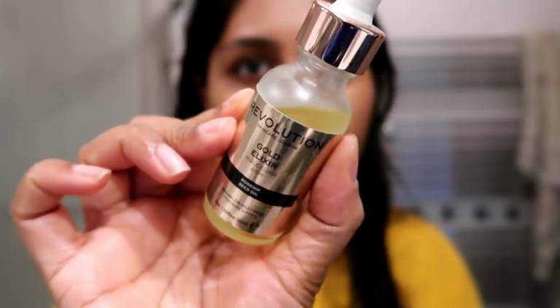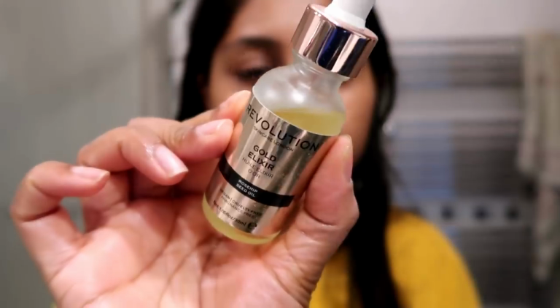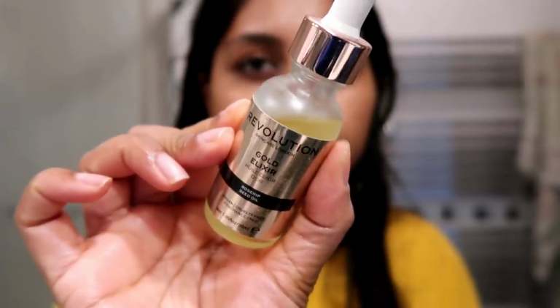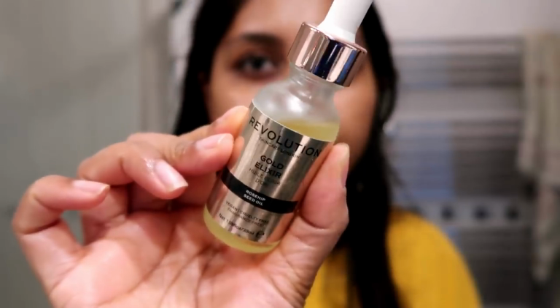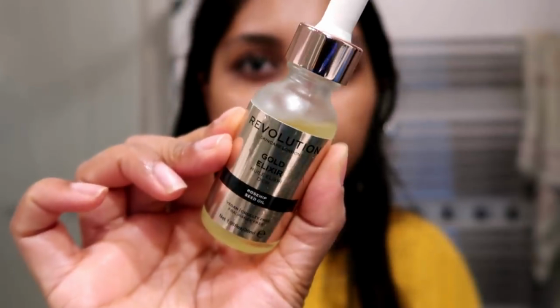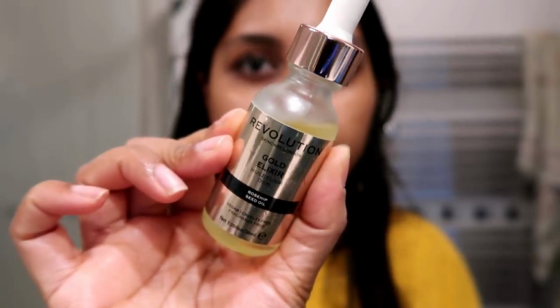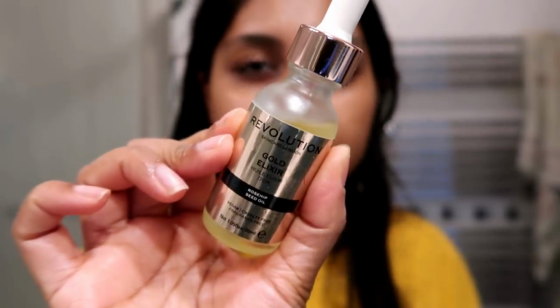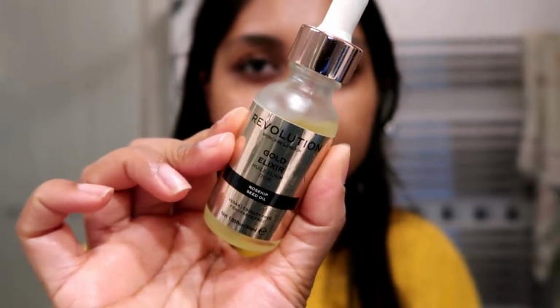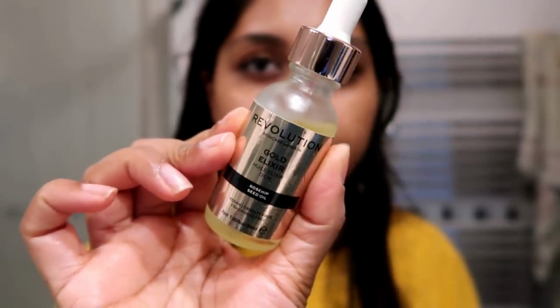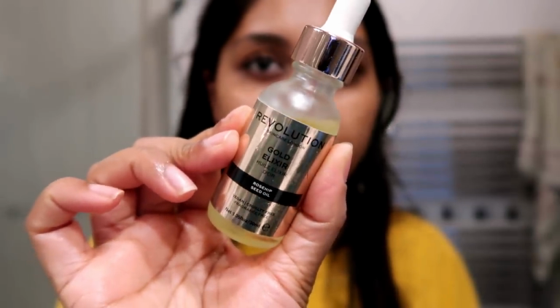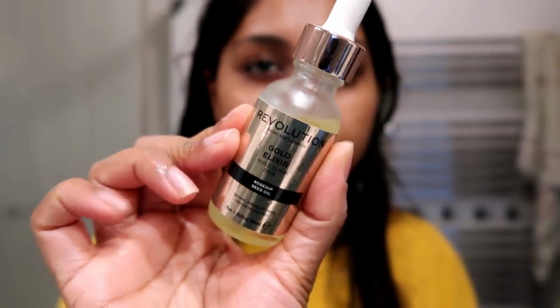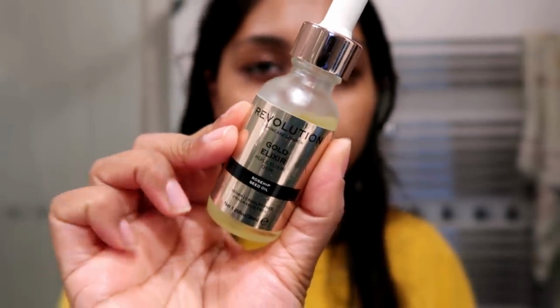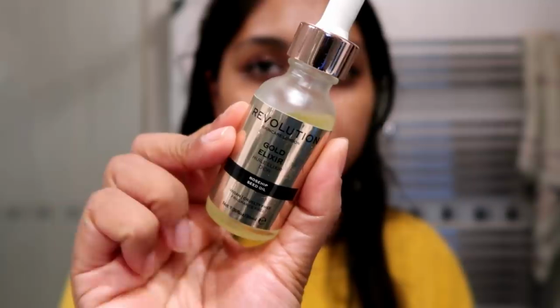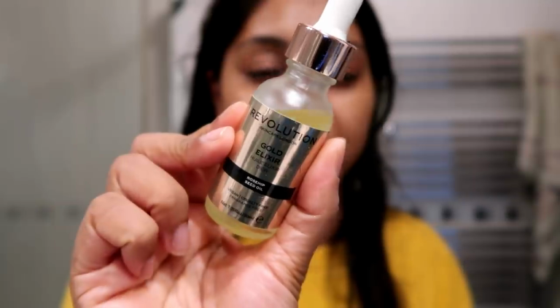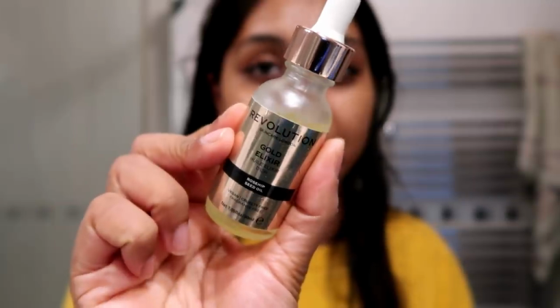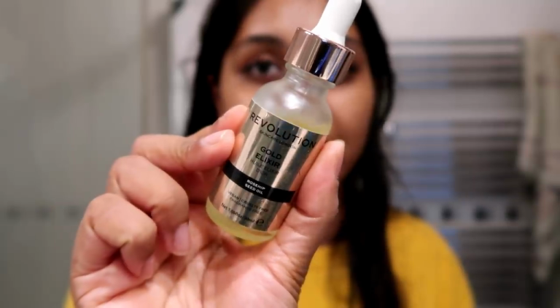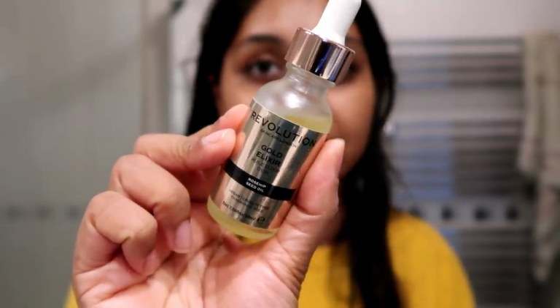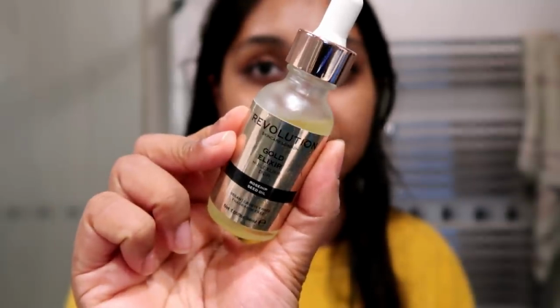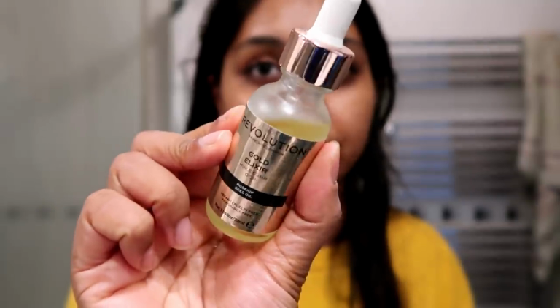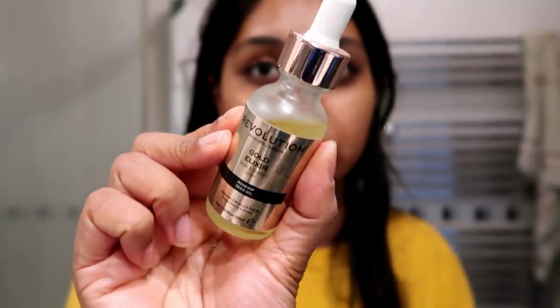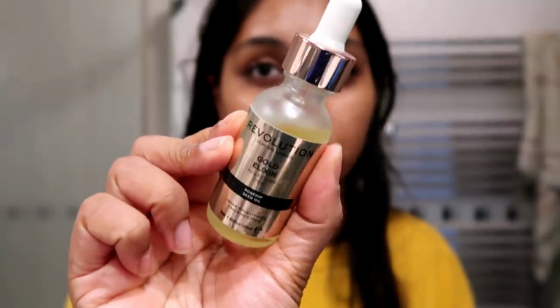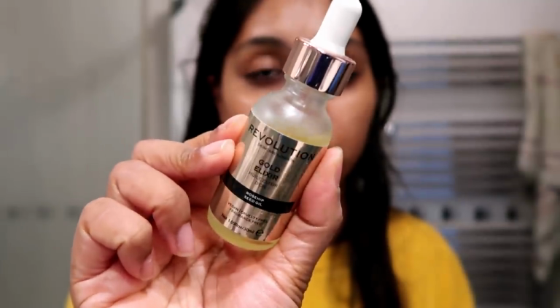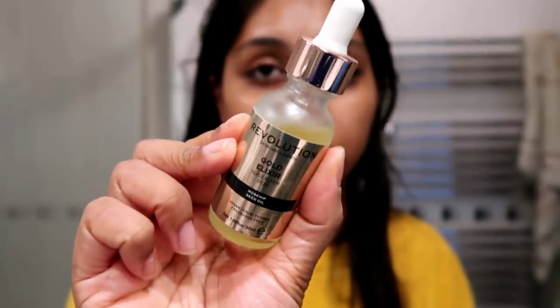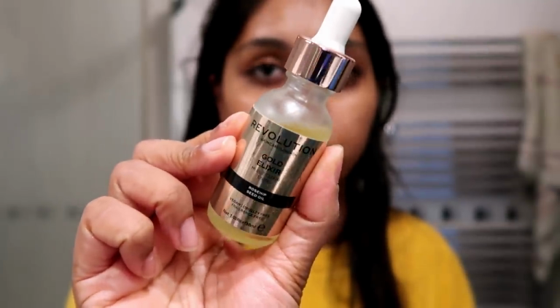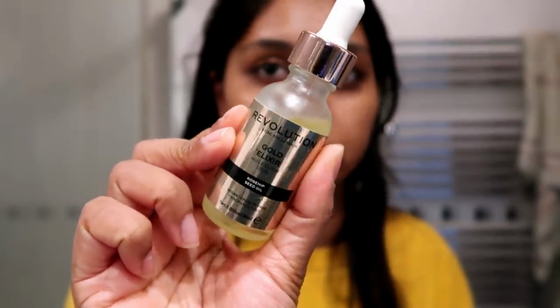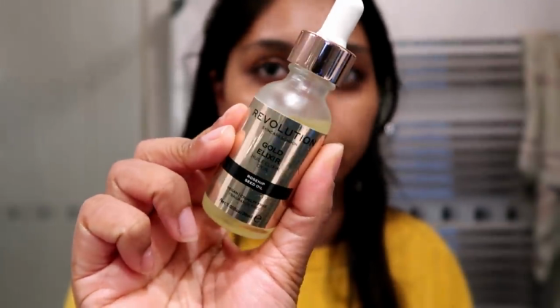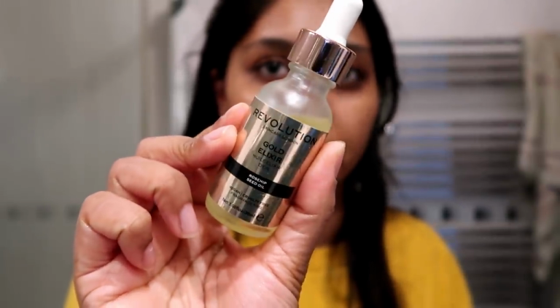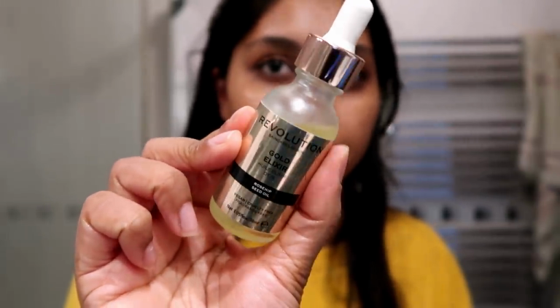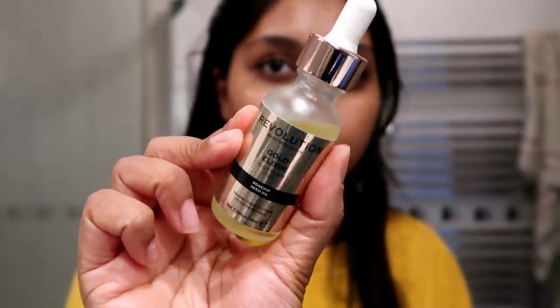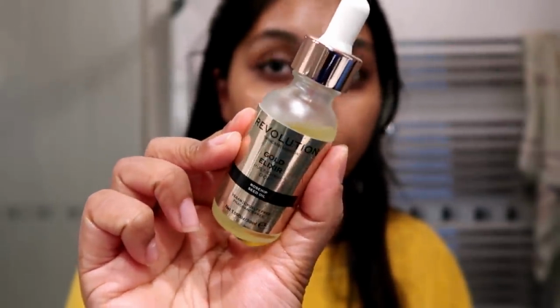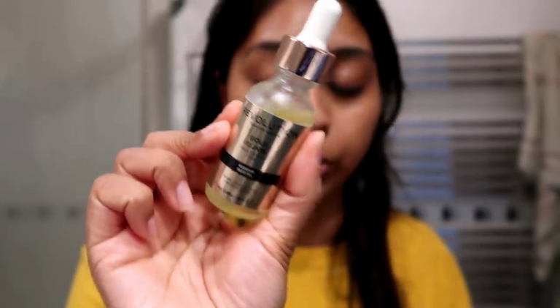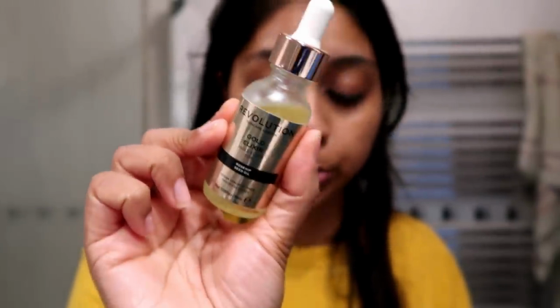I also love the Revolution Skincare Gold Elixir — this stuff is really good if you want something a bit more affordable.